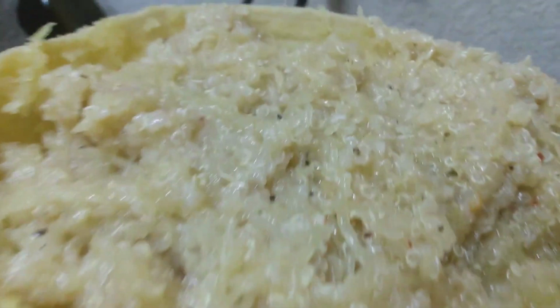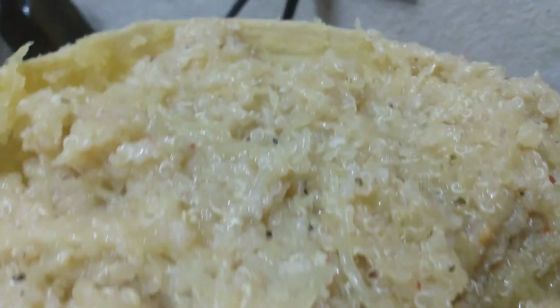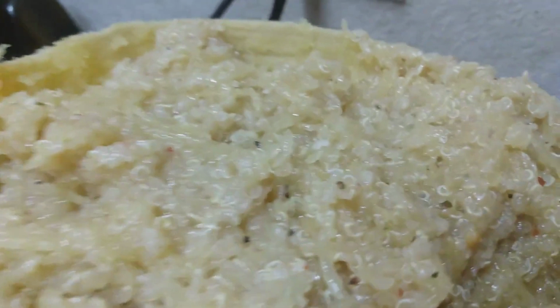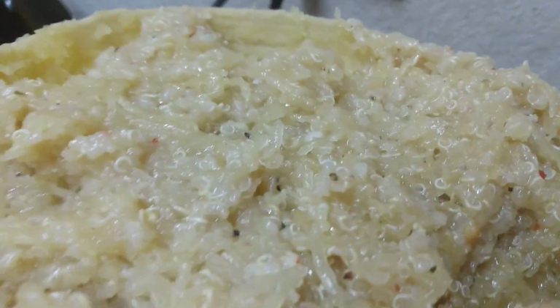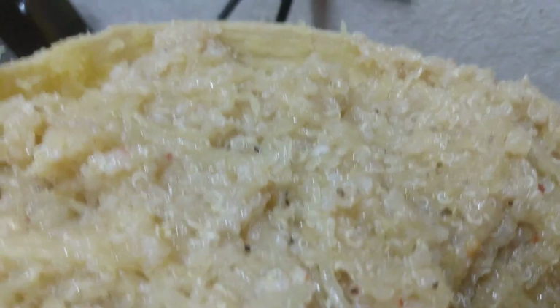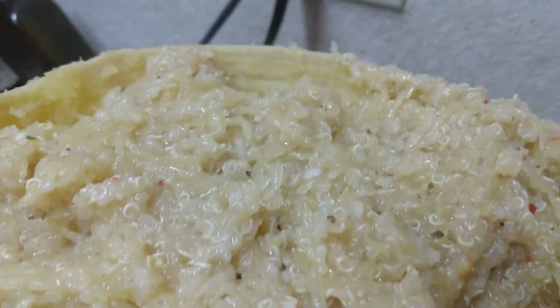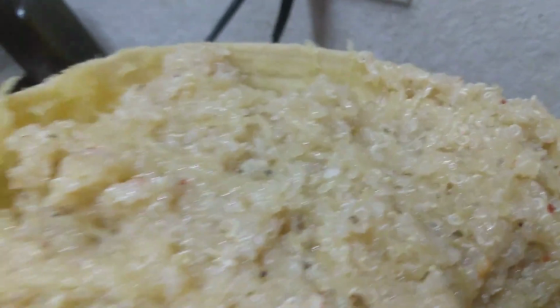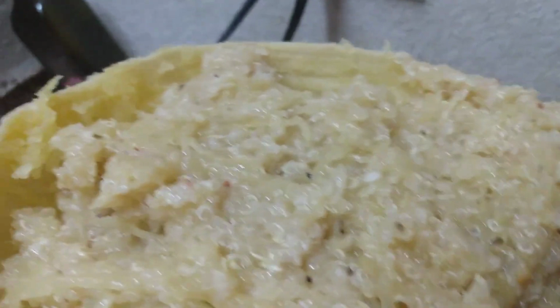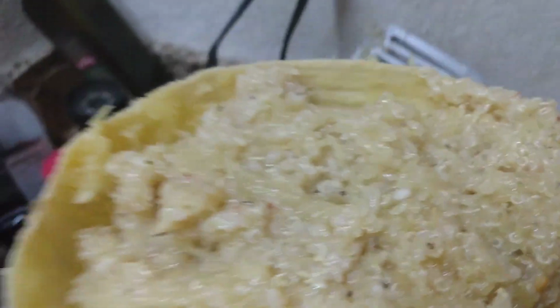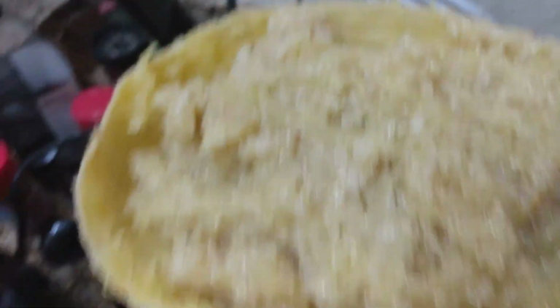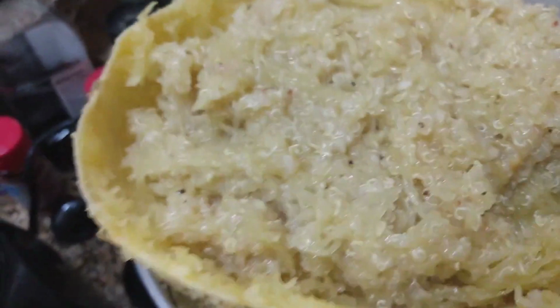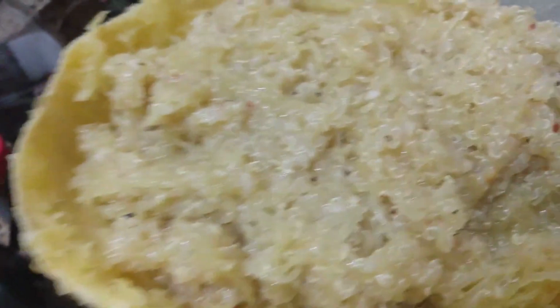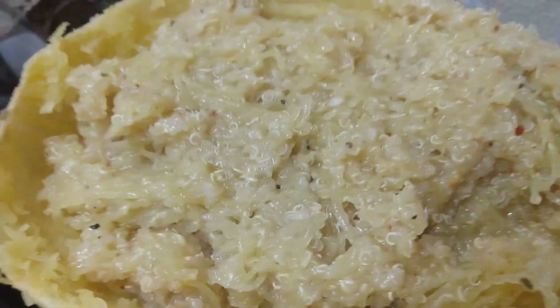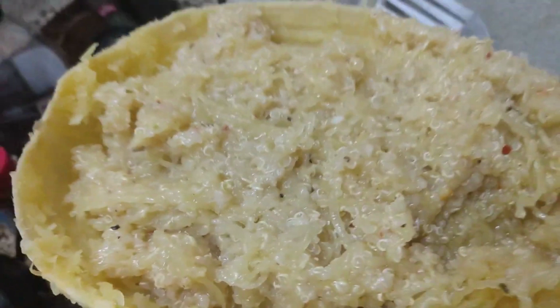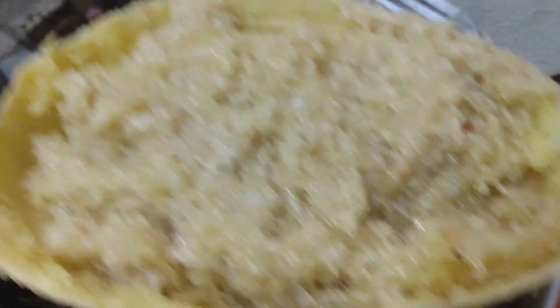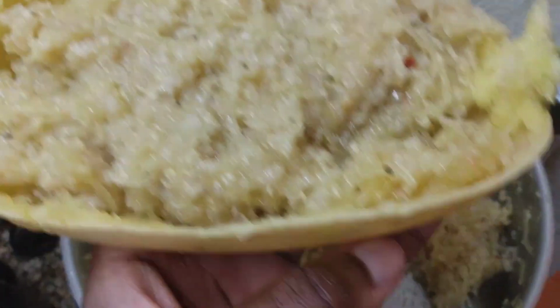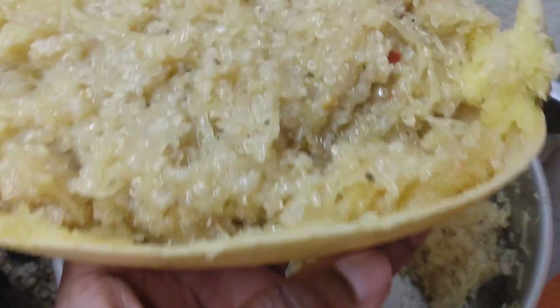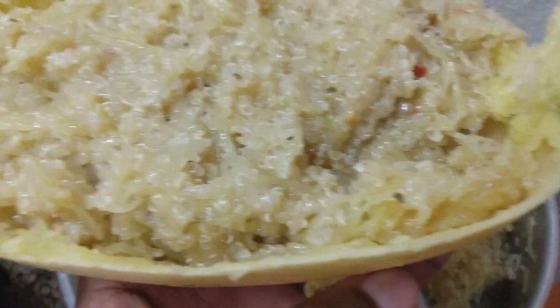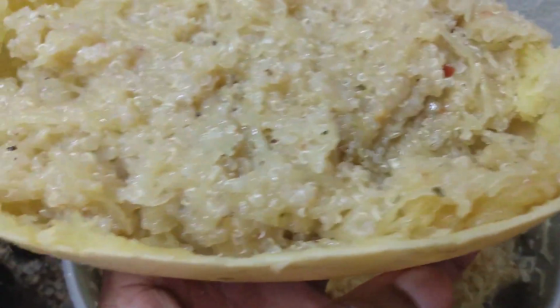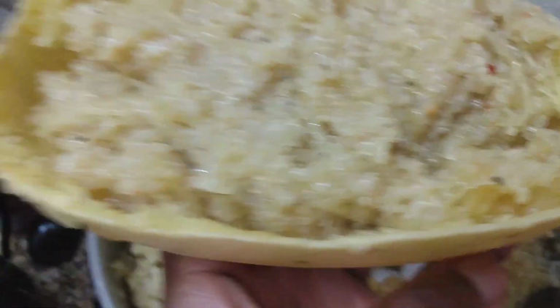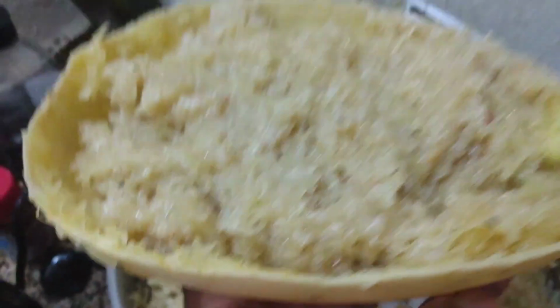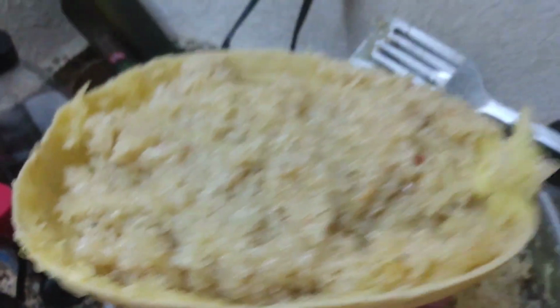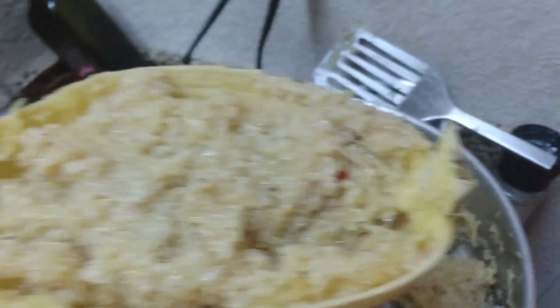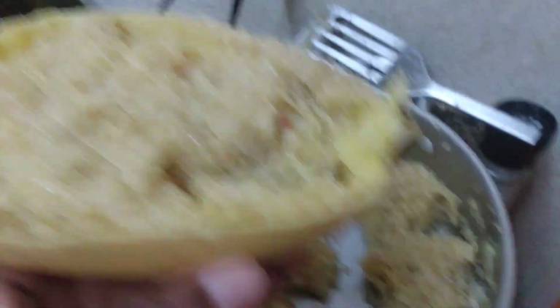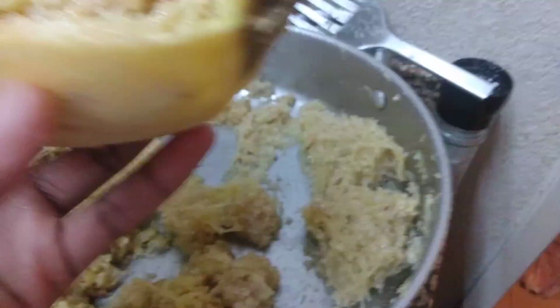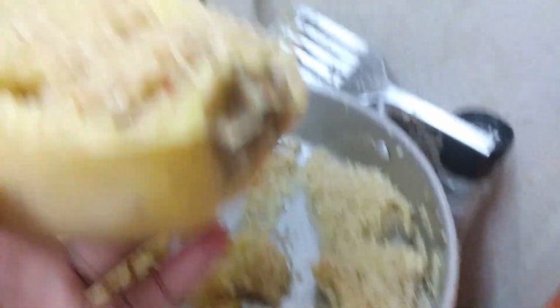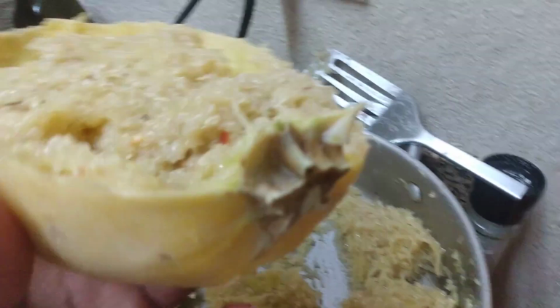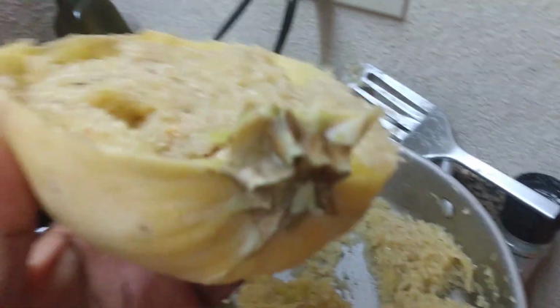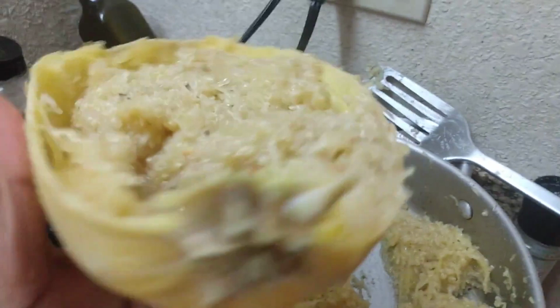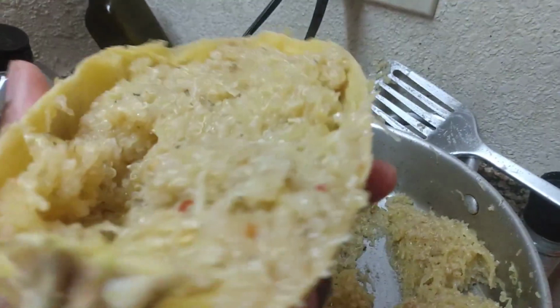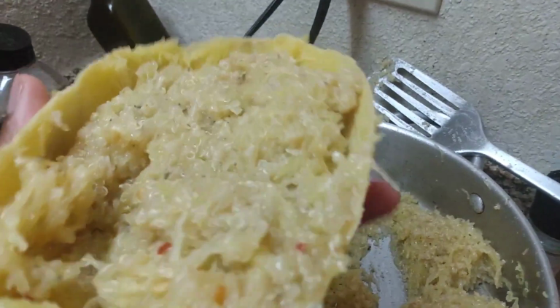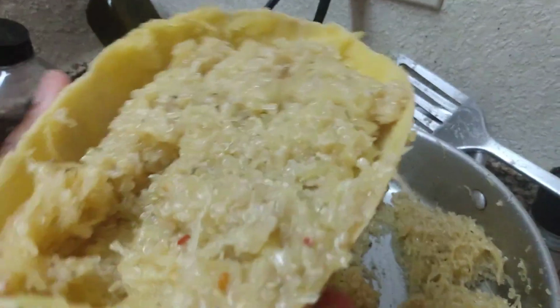Using the spaghetti squash as a bowl because I carved it out and saved it to eat out of — it's got some little presentation value to it as well.